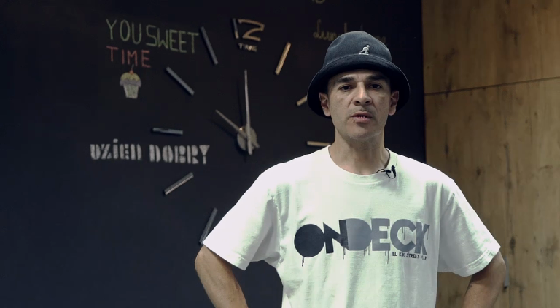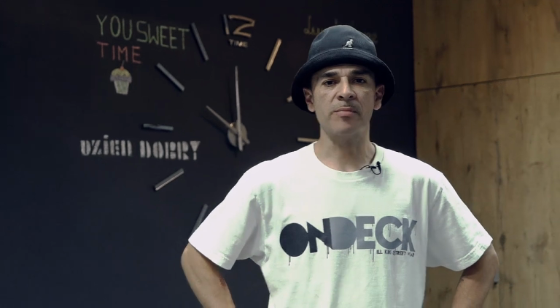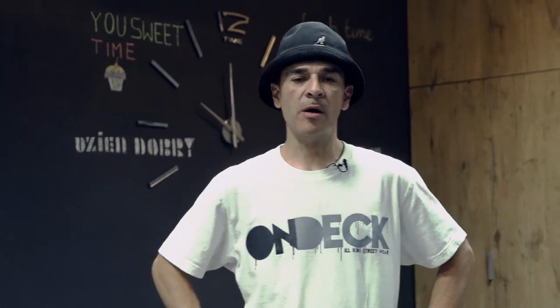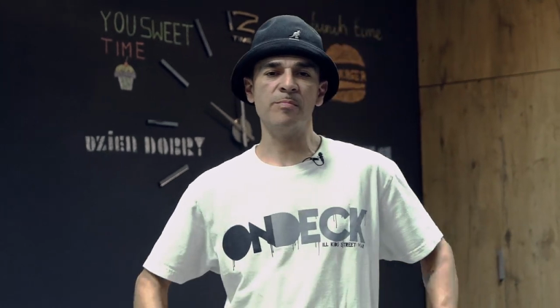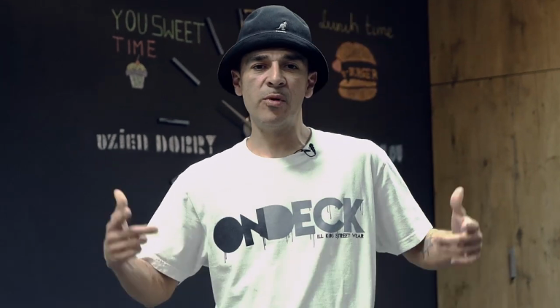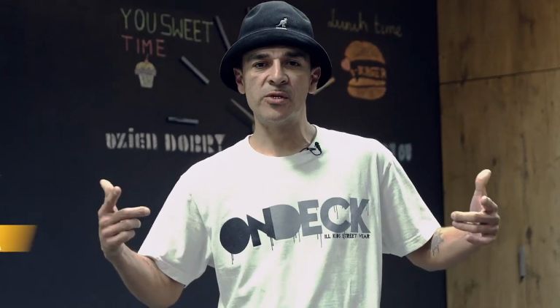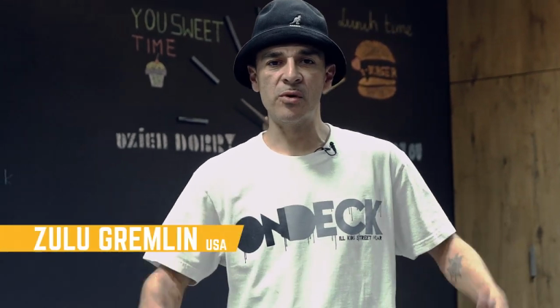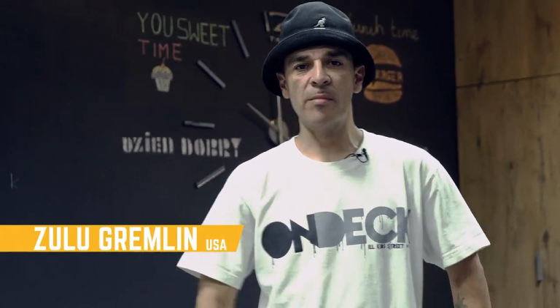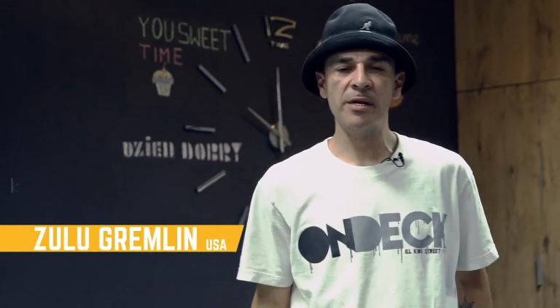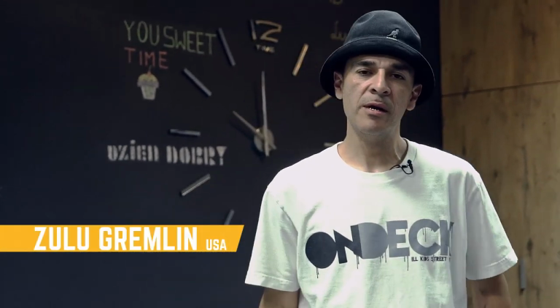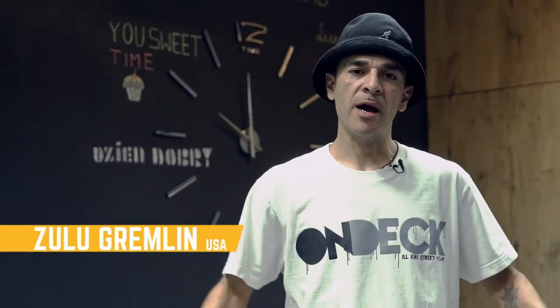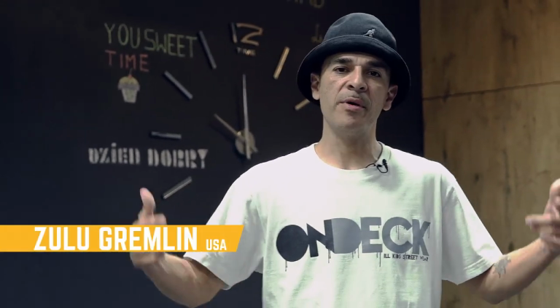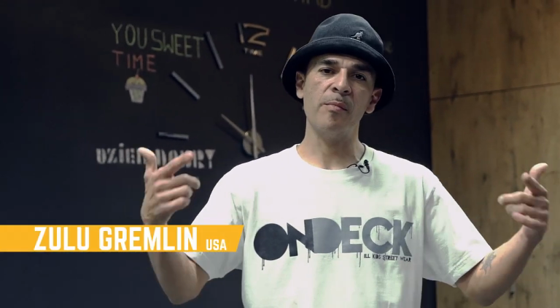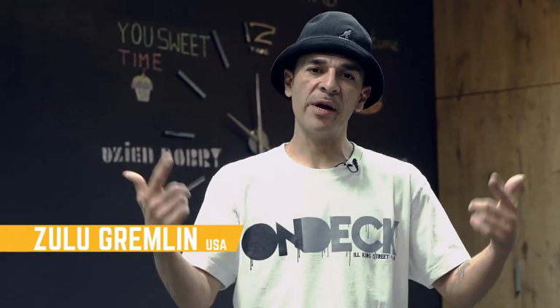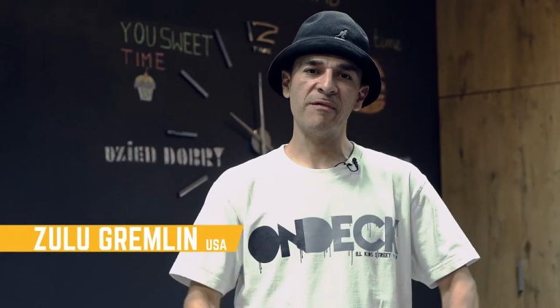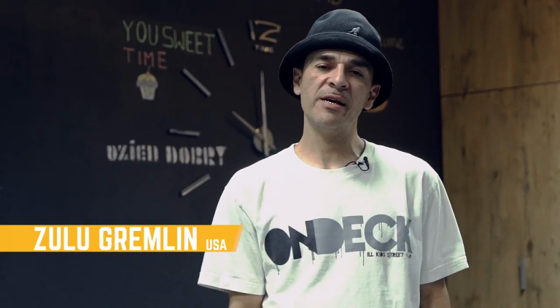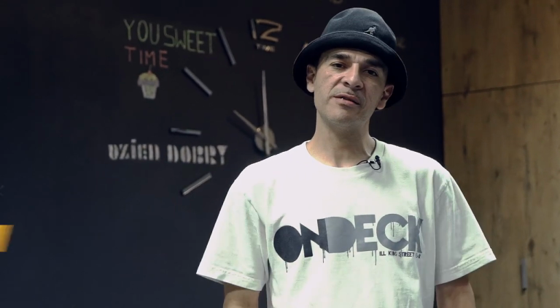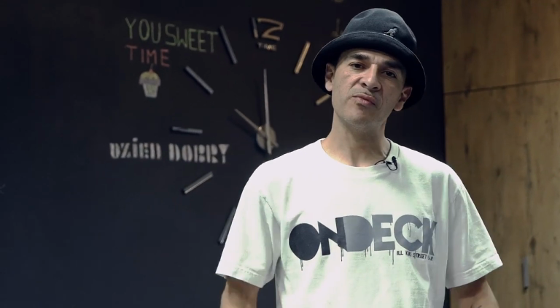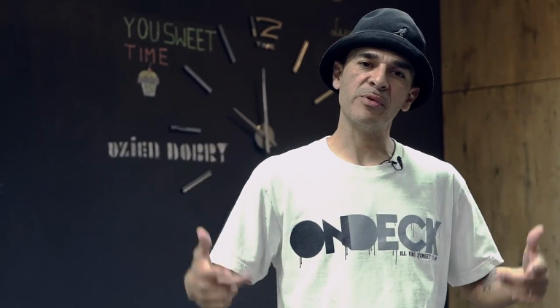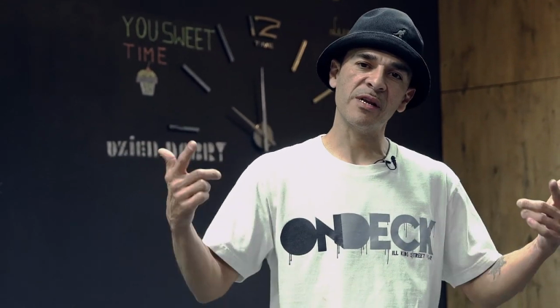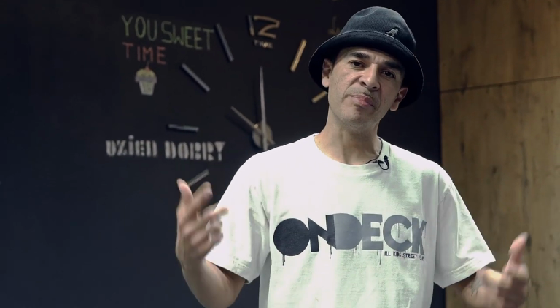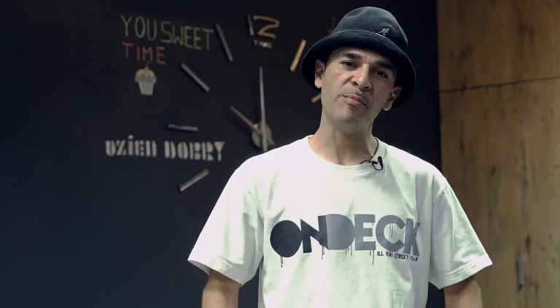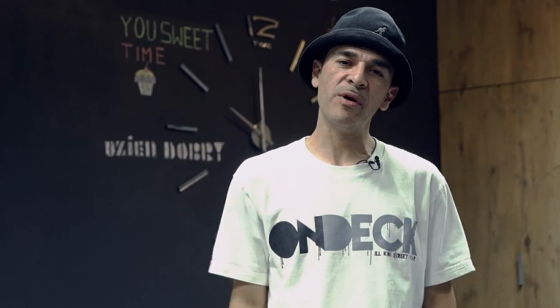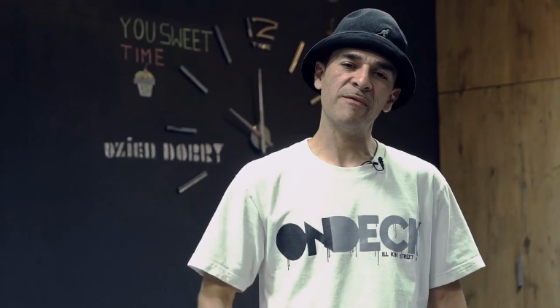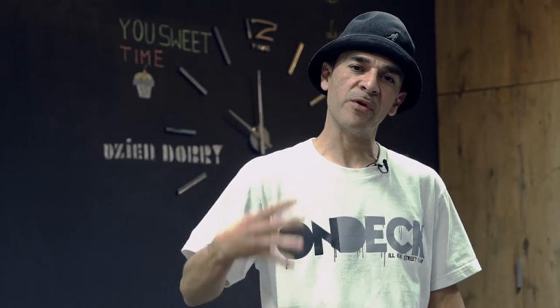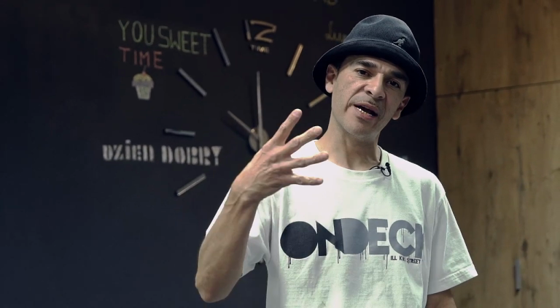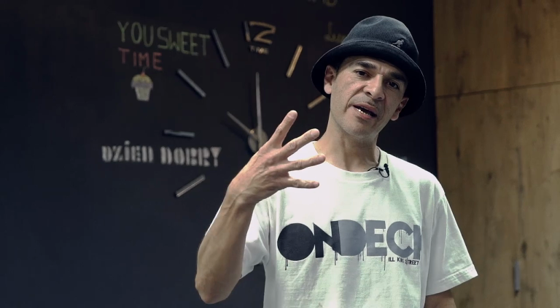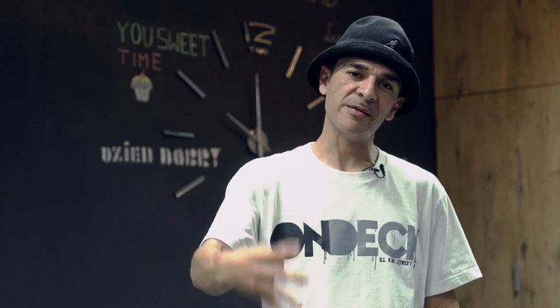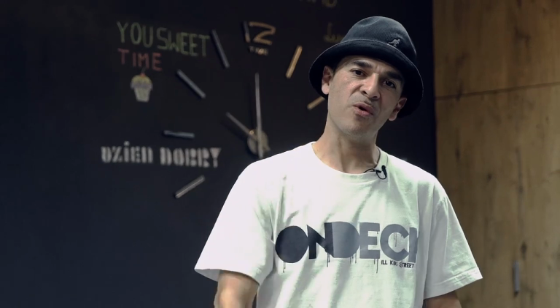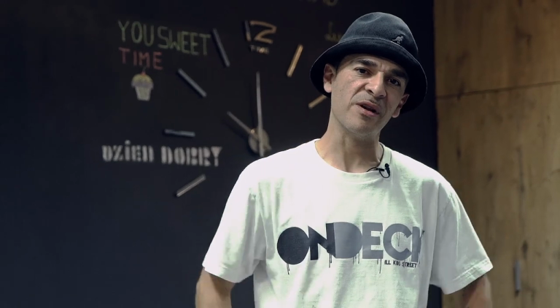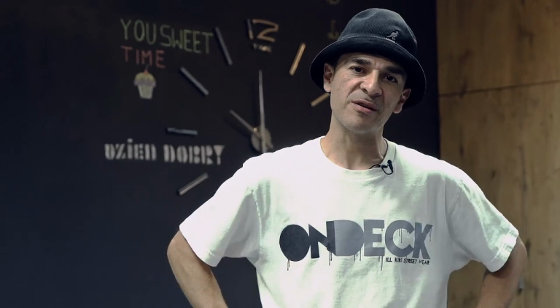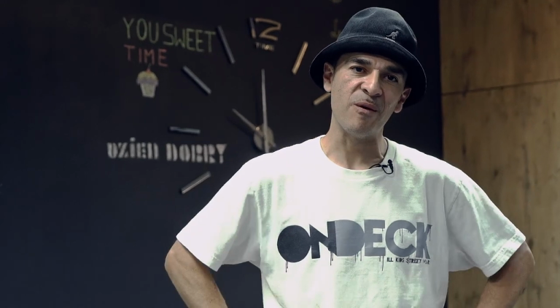What's up y'all? It's B-Boy Zulu Gremlin. I'm here at Break Advice, representing B-Boy in four decades and more. Let's go.